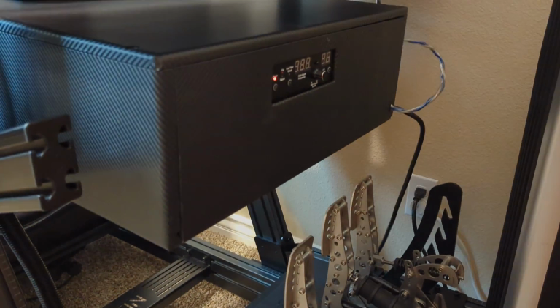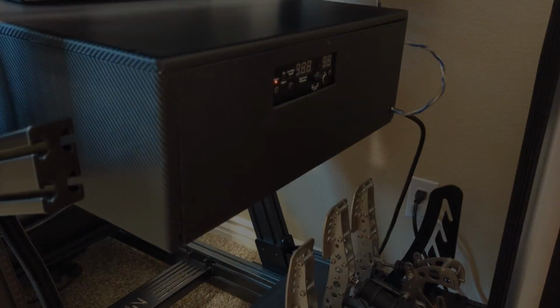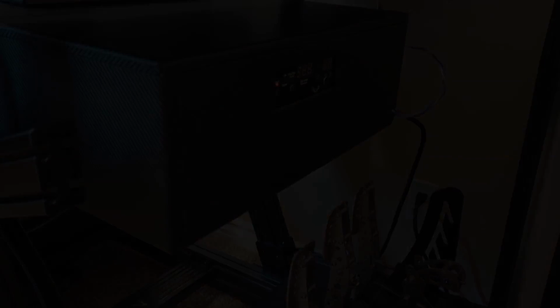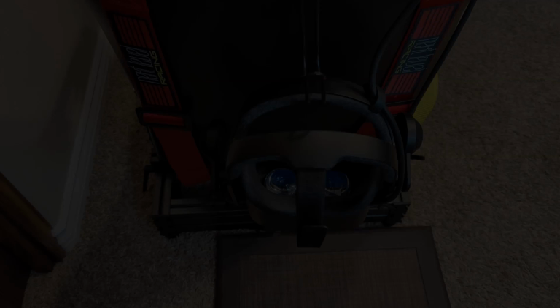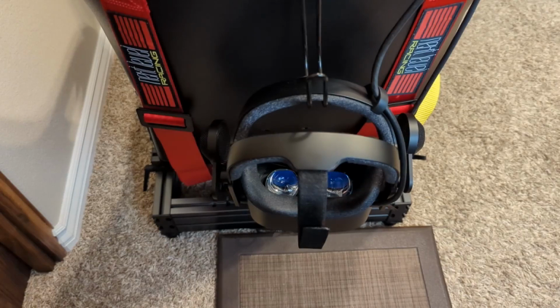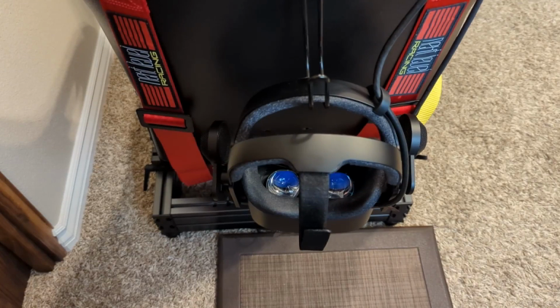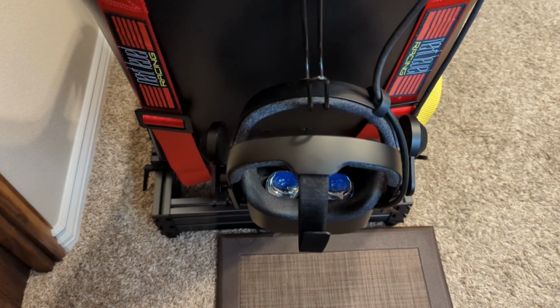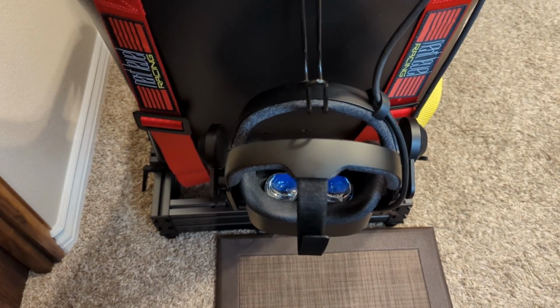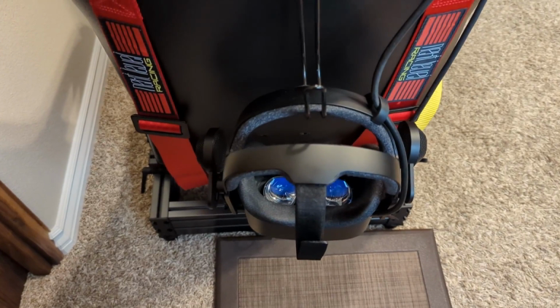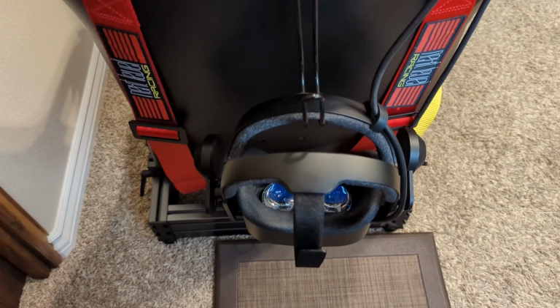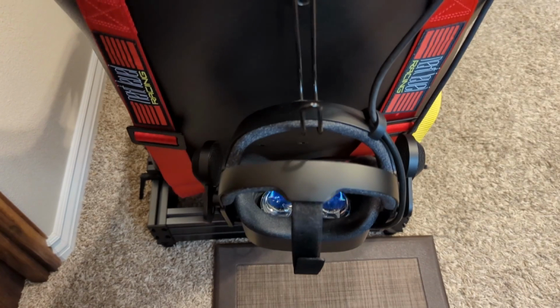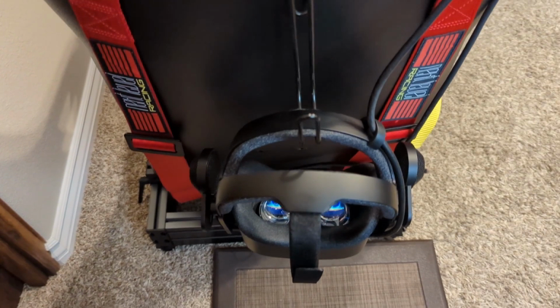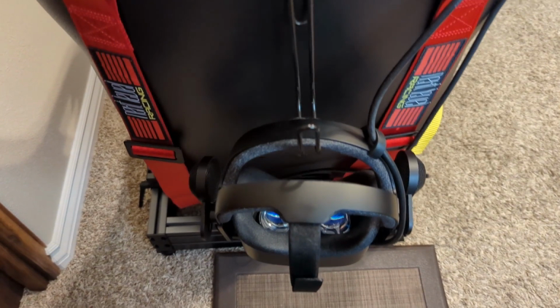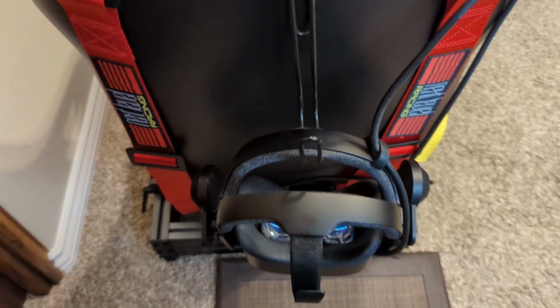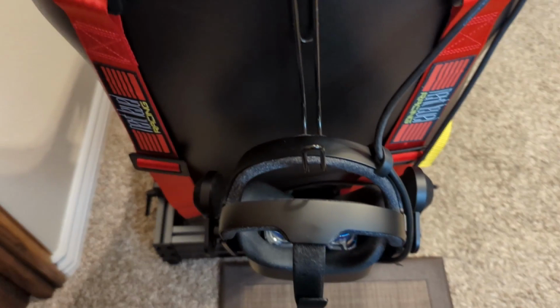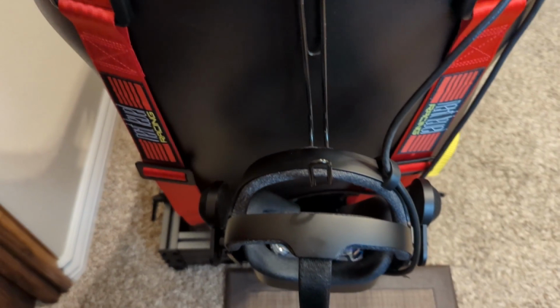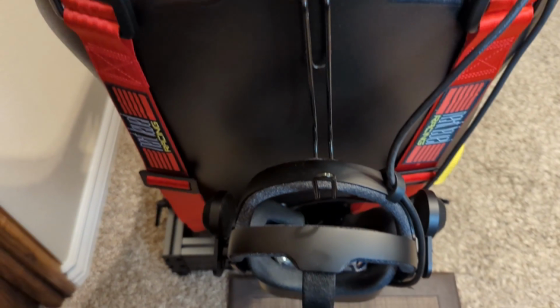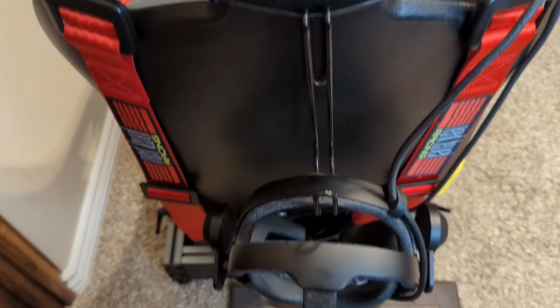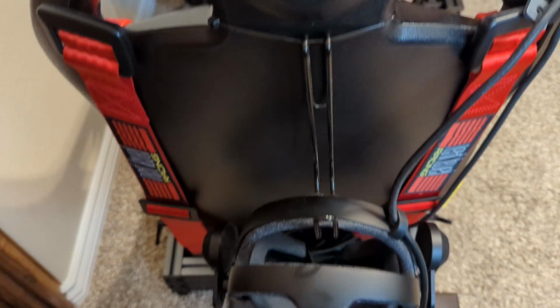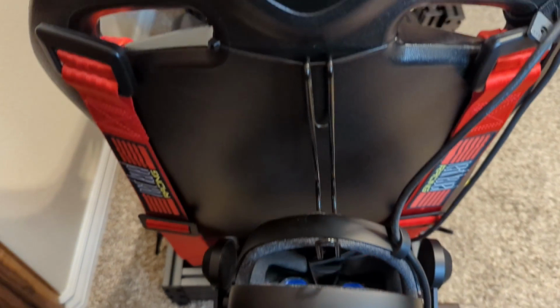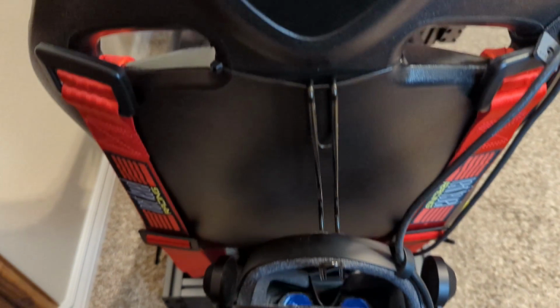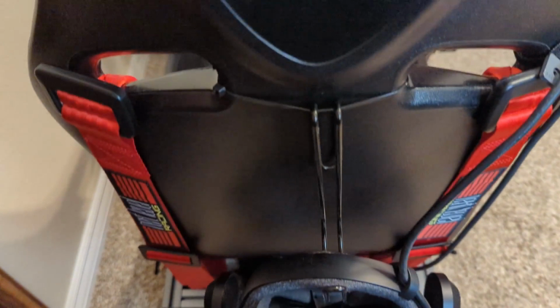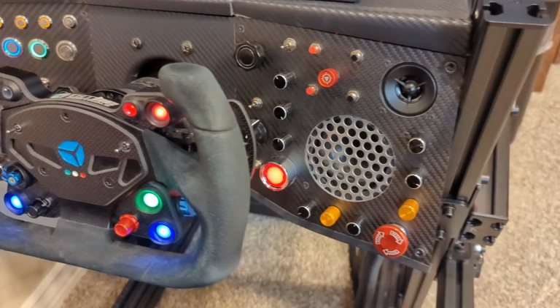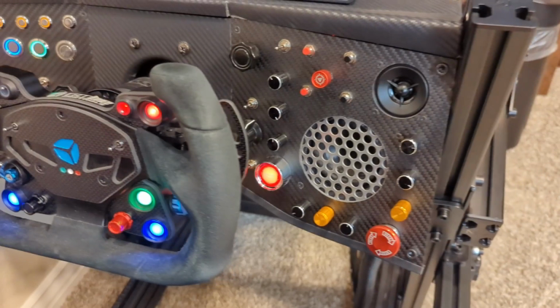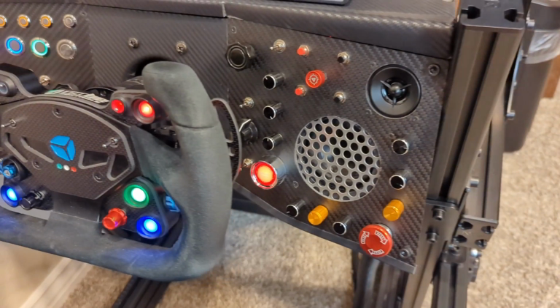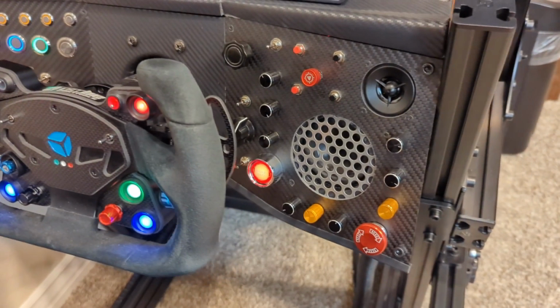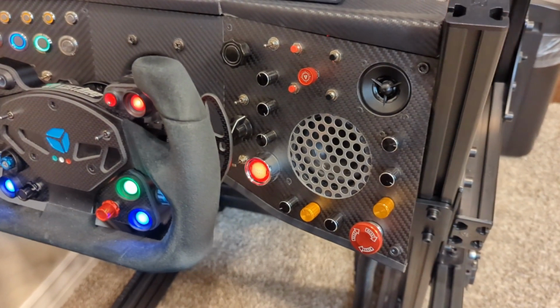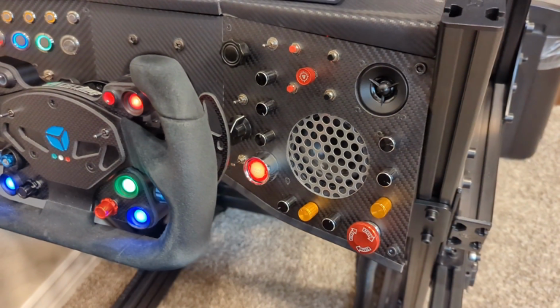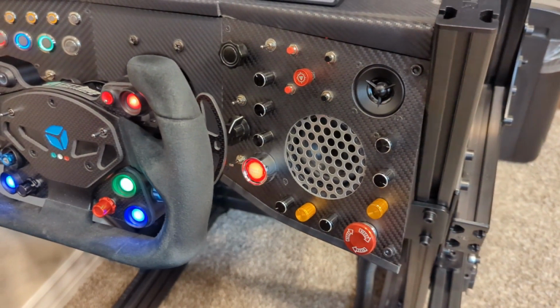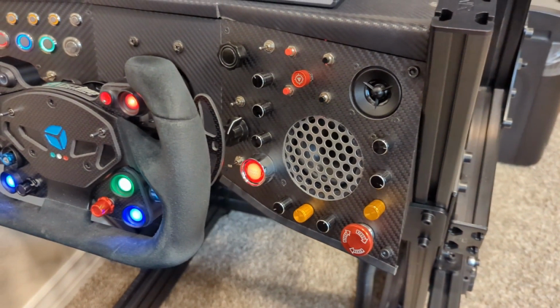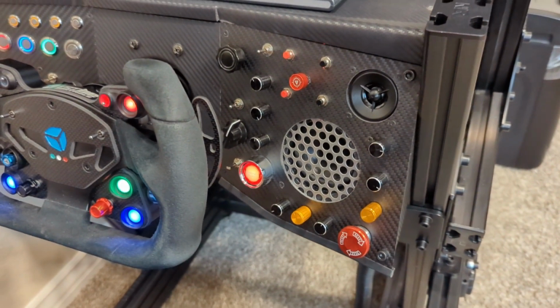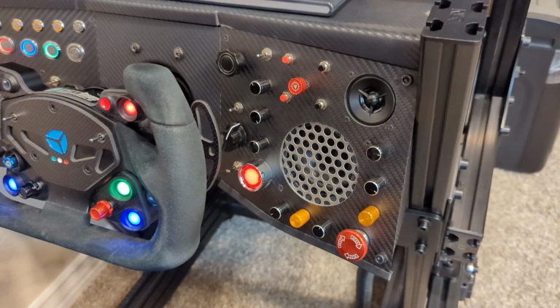This video will show the evolution of my sim racing rig and the dashboard and sound system that I just finished for it.